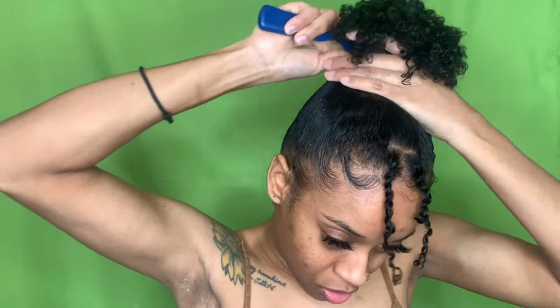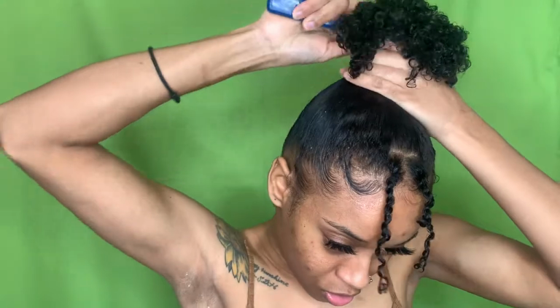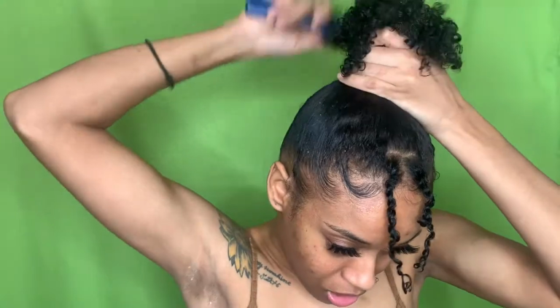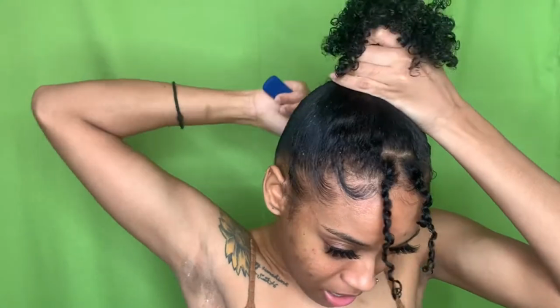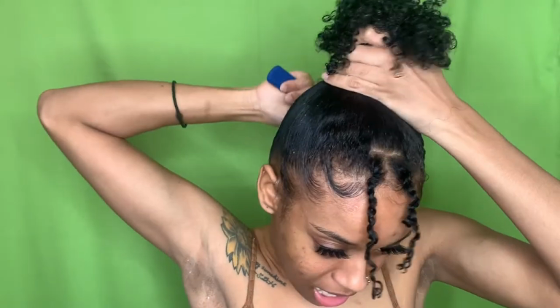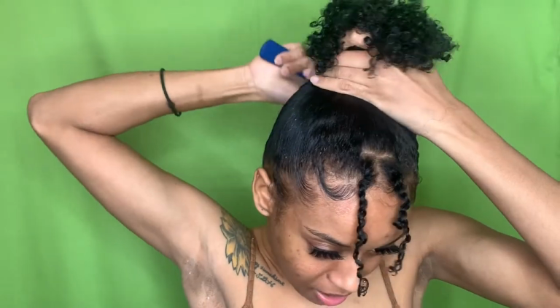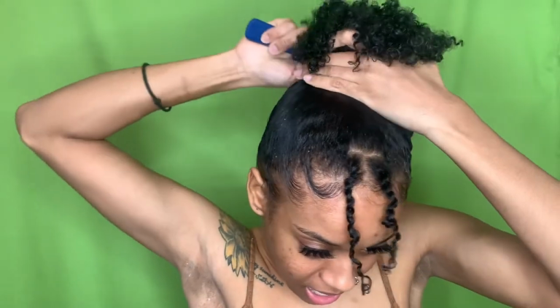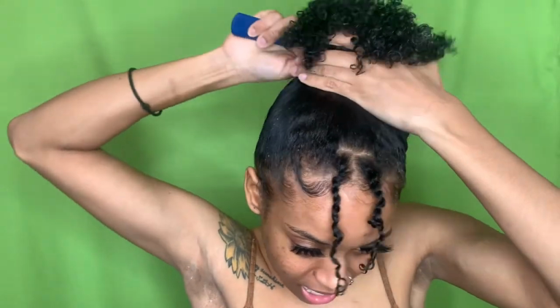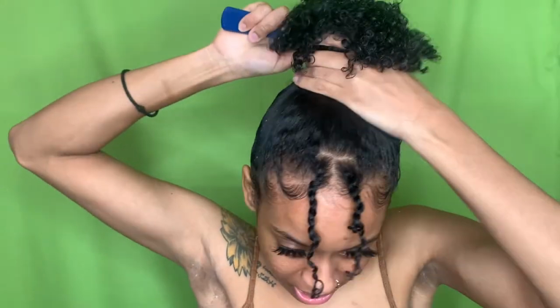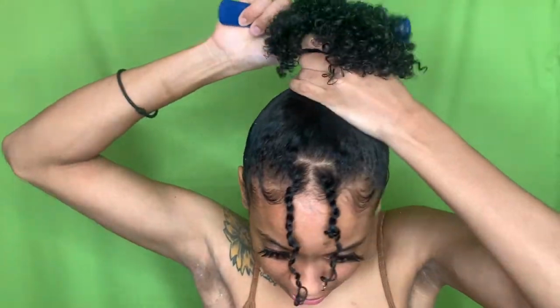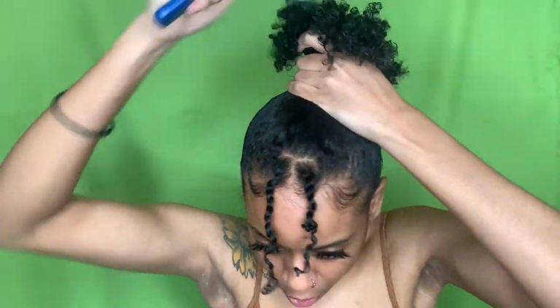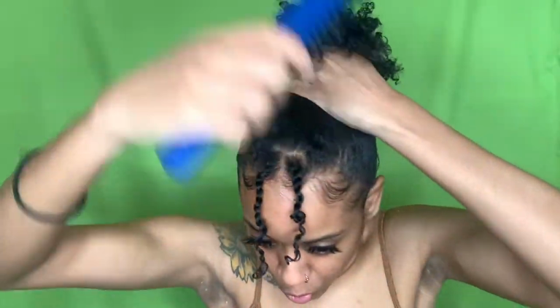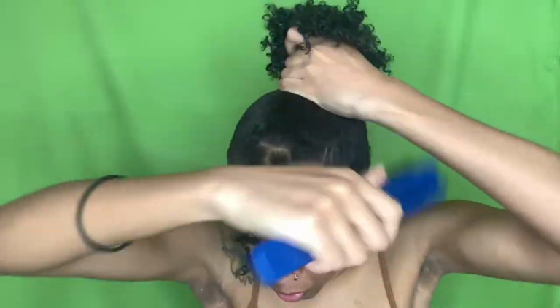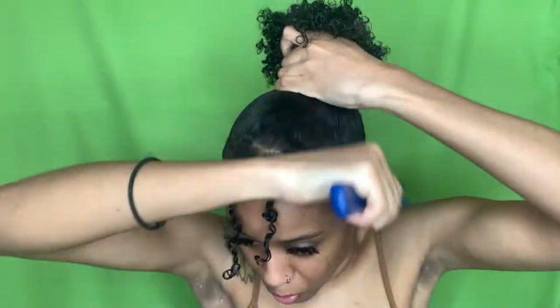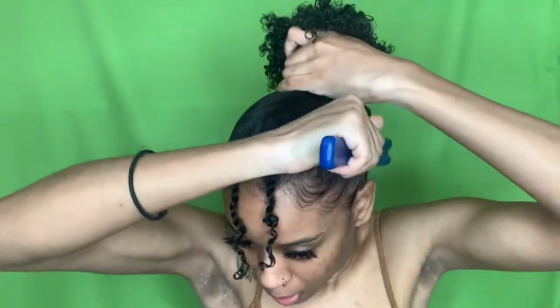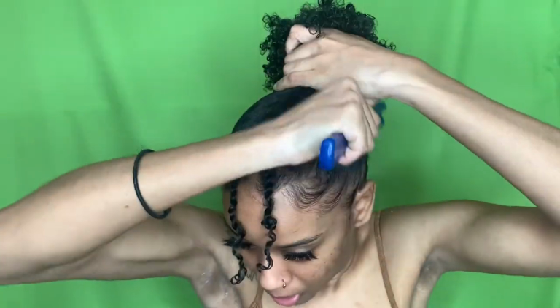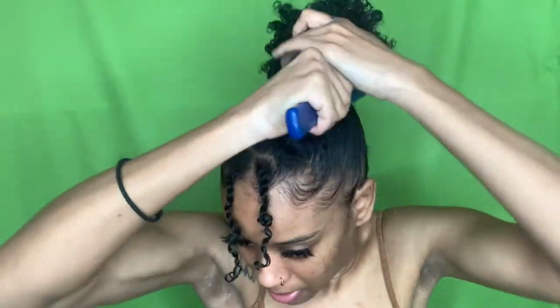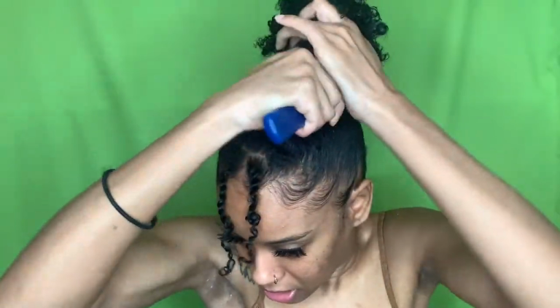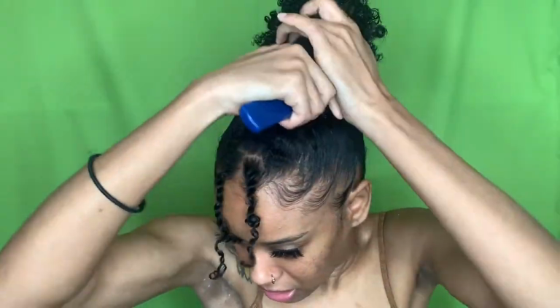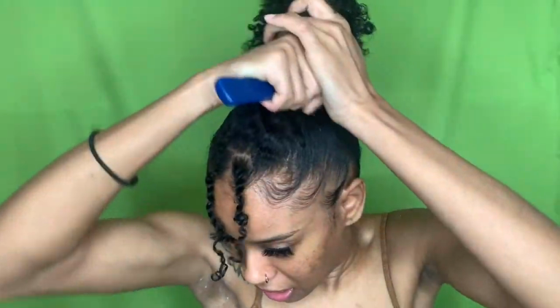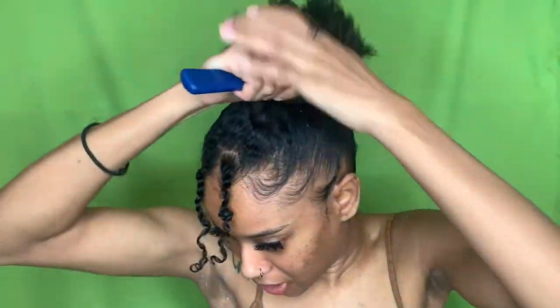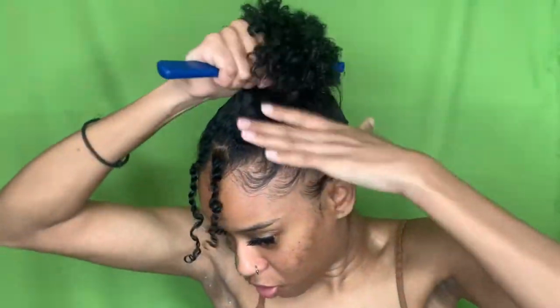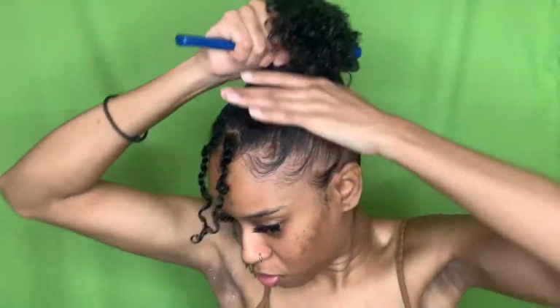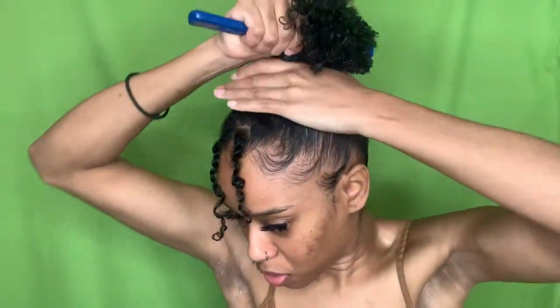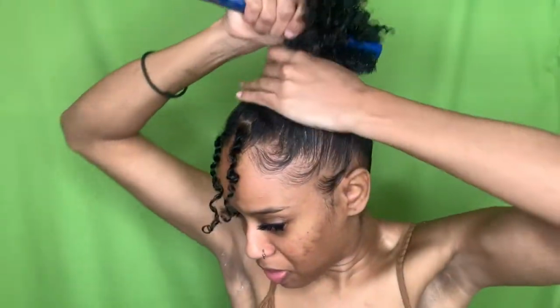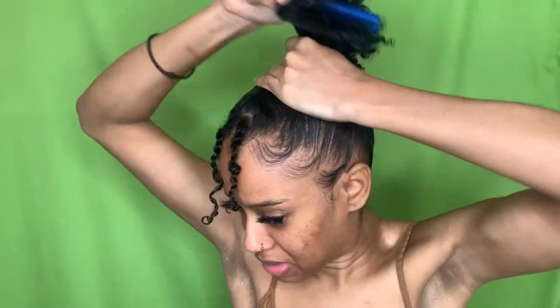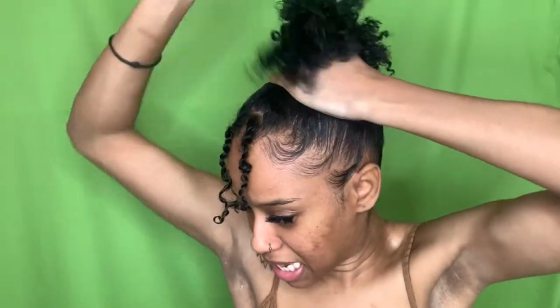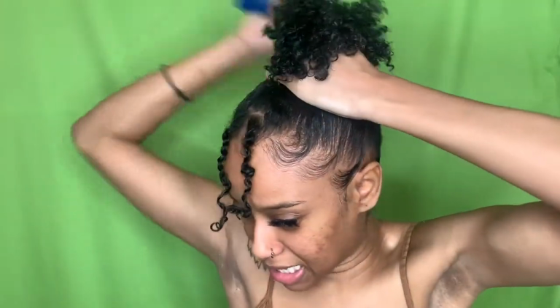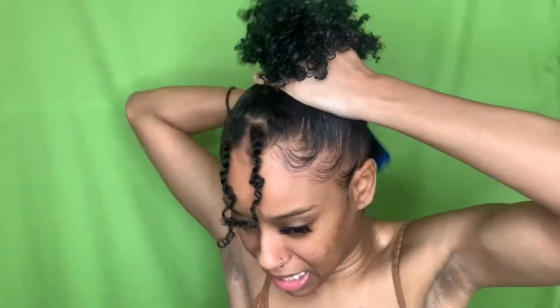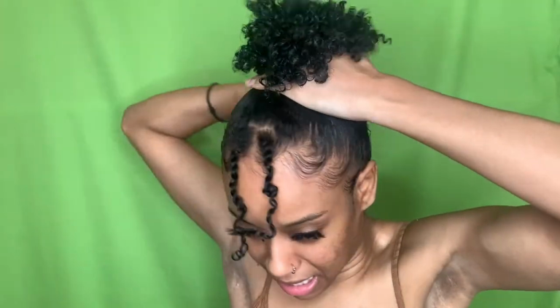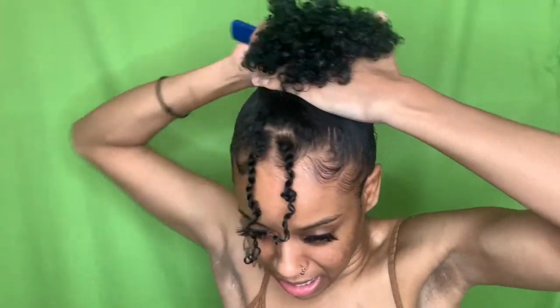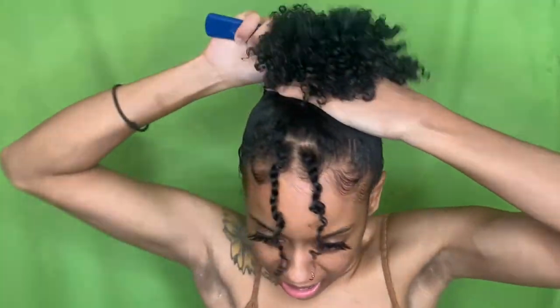Do your hair hang low? Do it wobble to the floor? Do you tie a little knot?